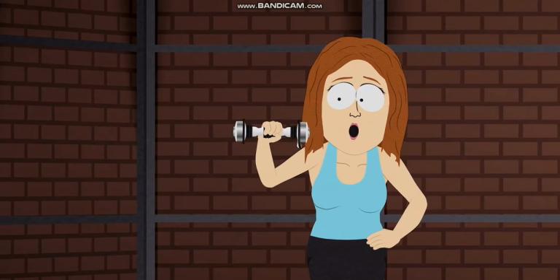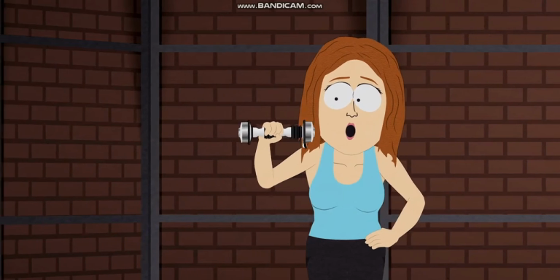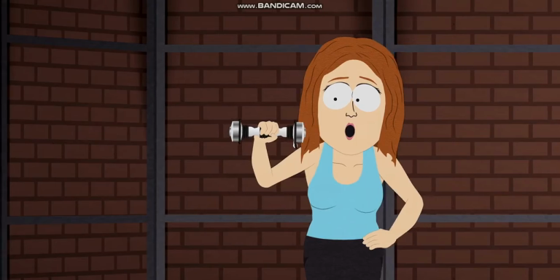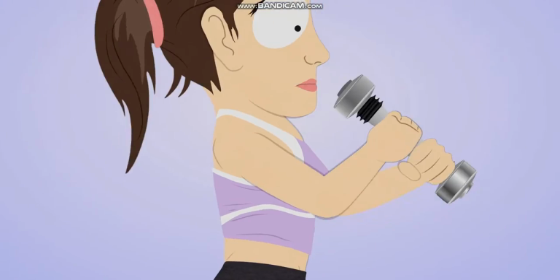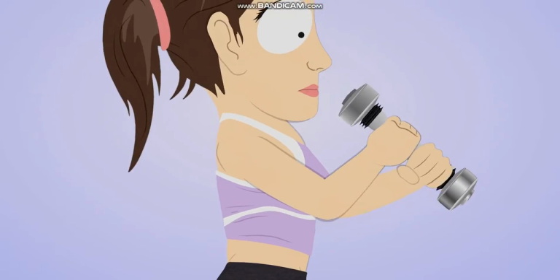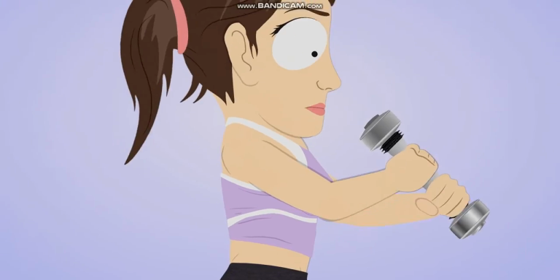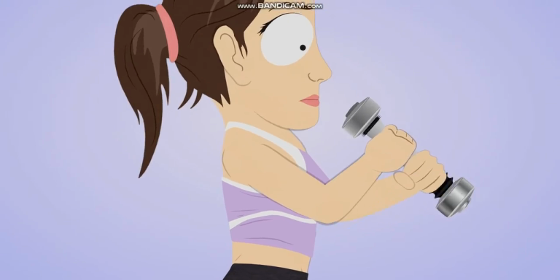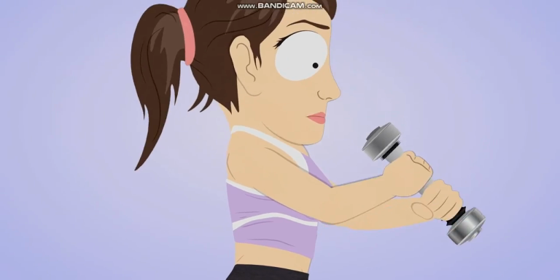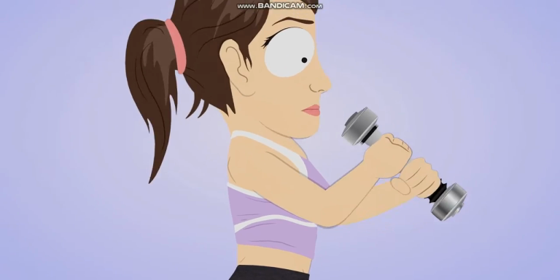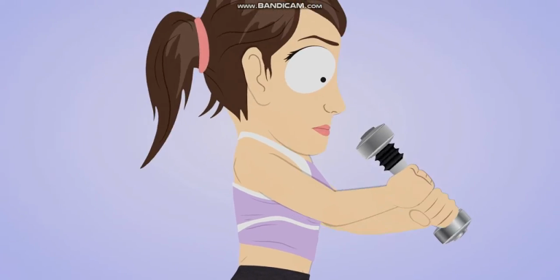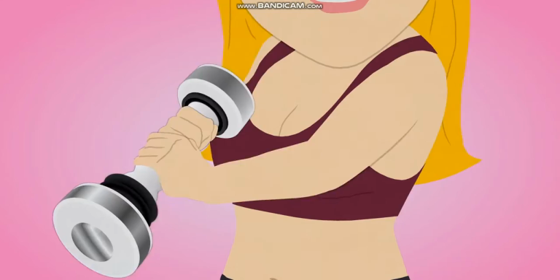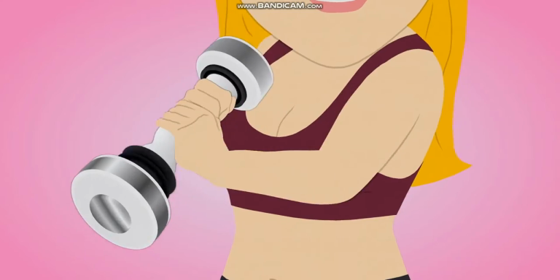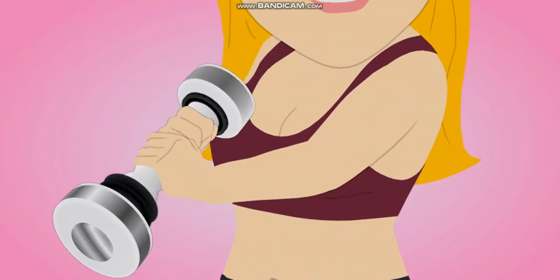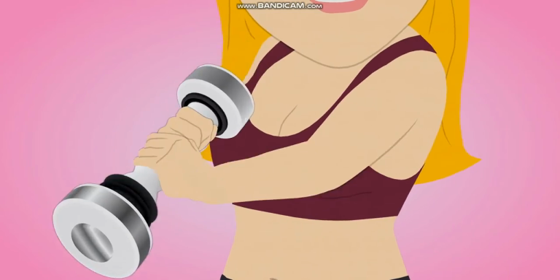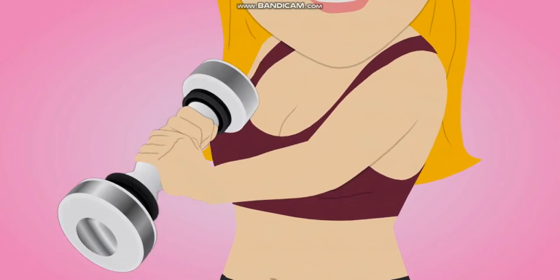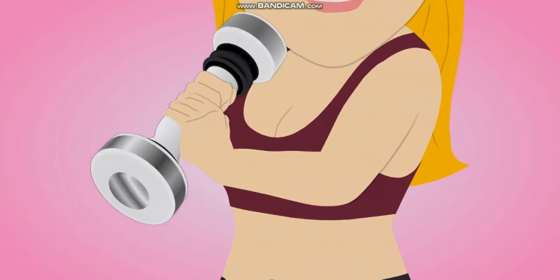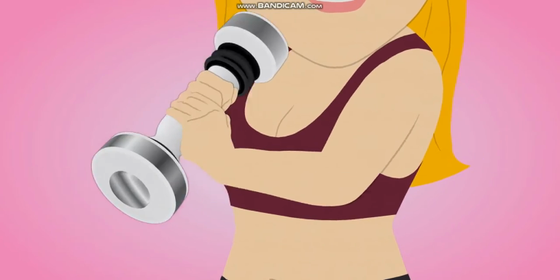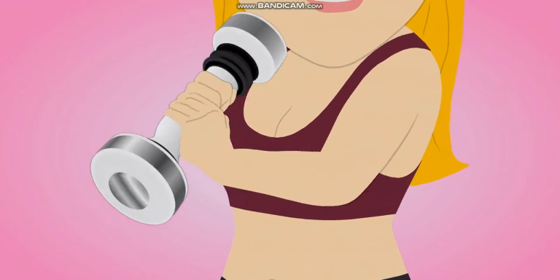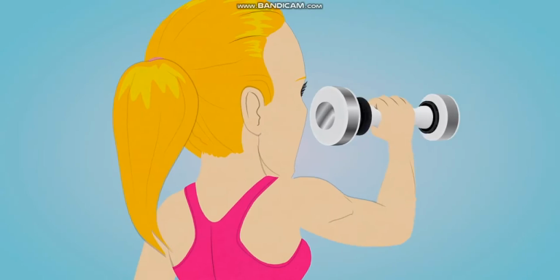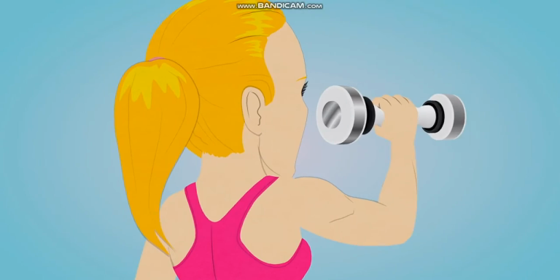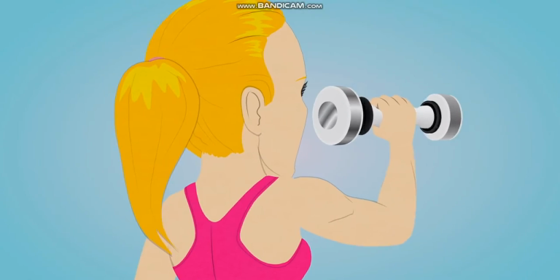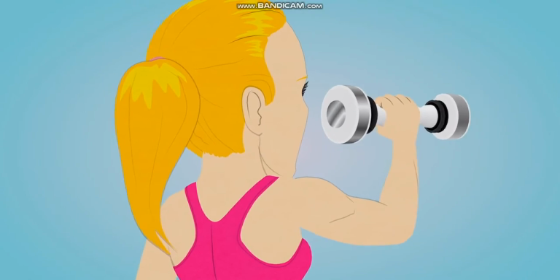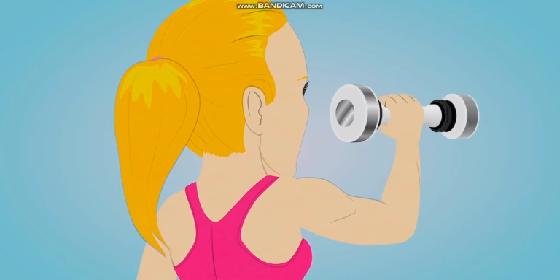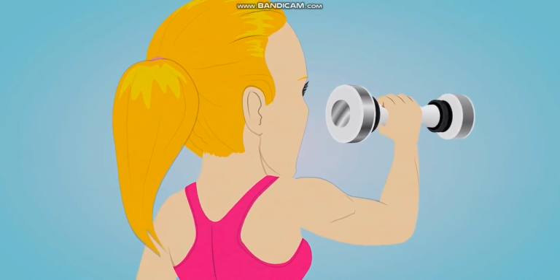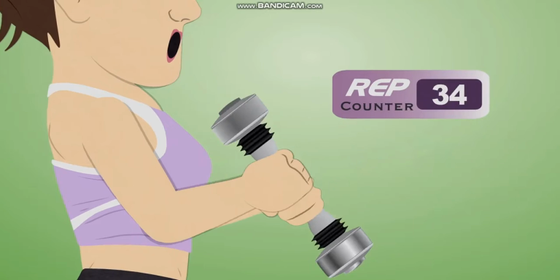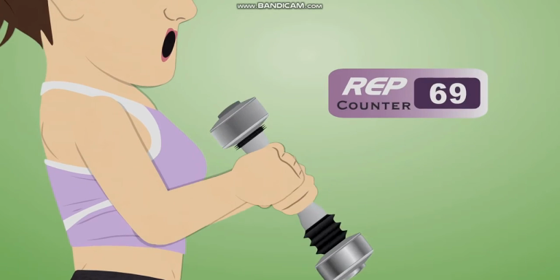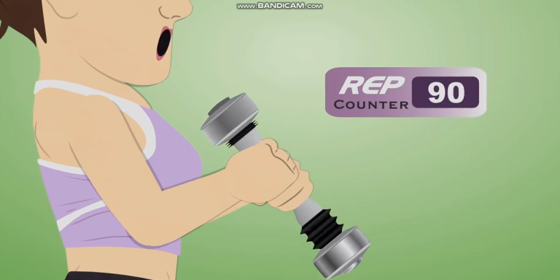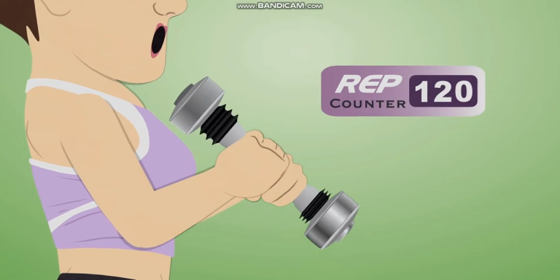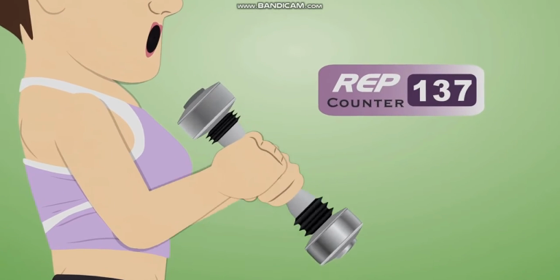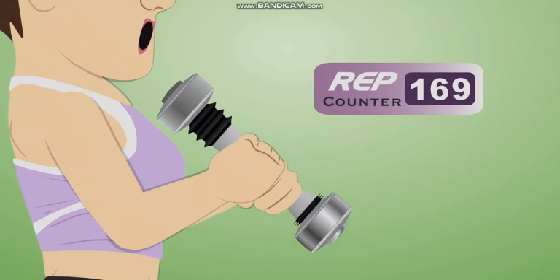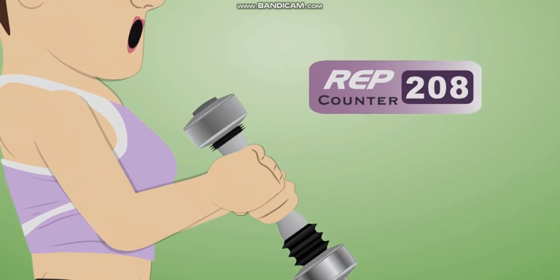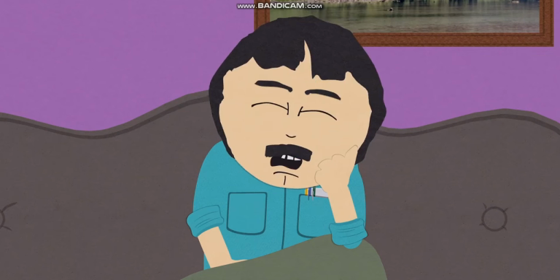Introducing the Shake Weight, a spring-loaded workout device you pump with your arms. Just grab the piston and go to work, one-handed or double-fisted.